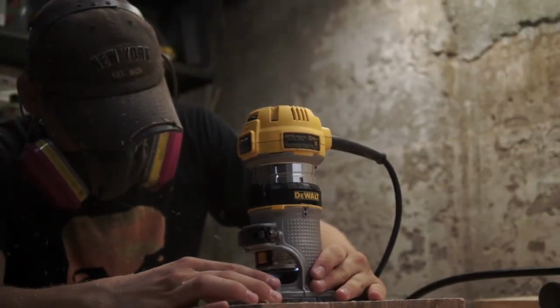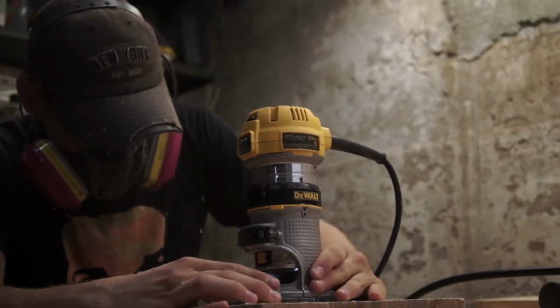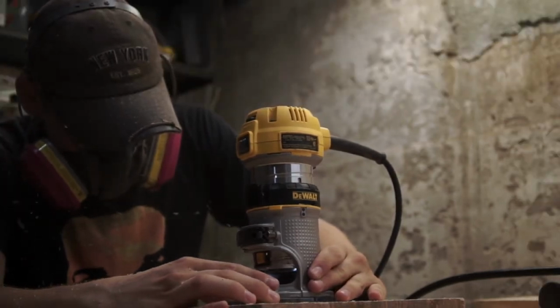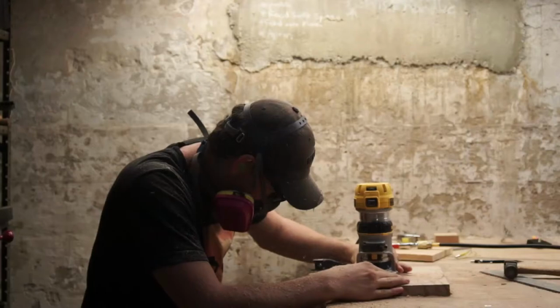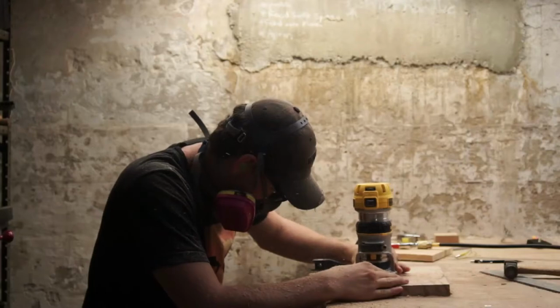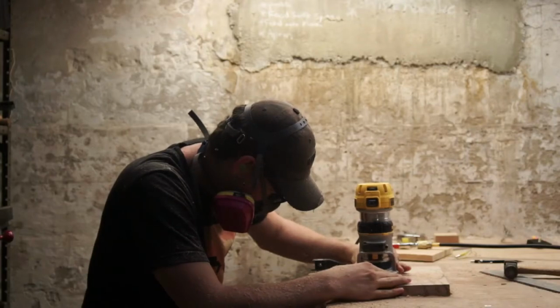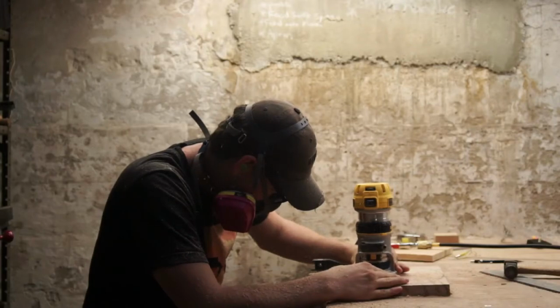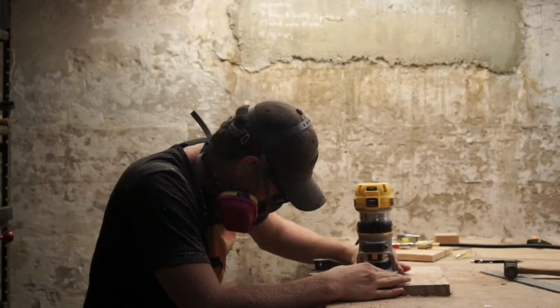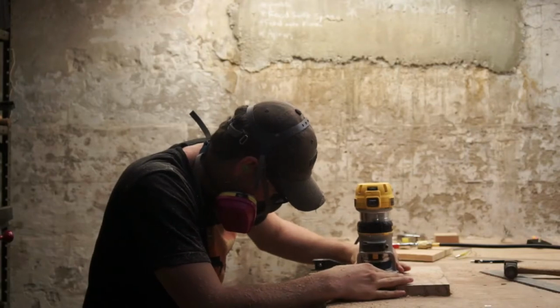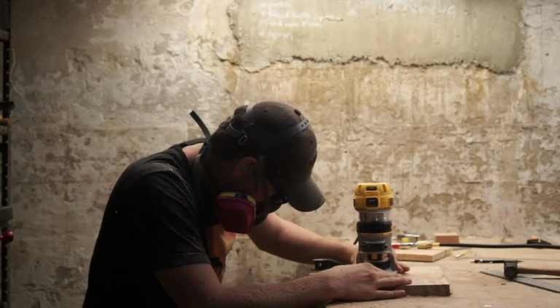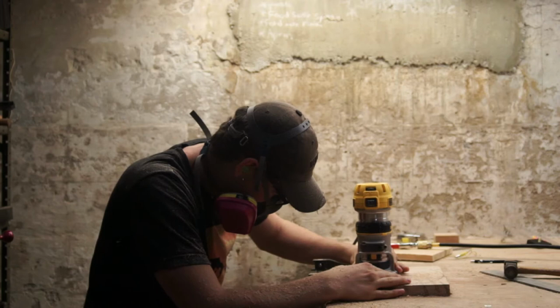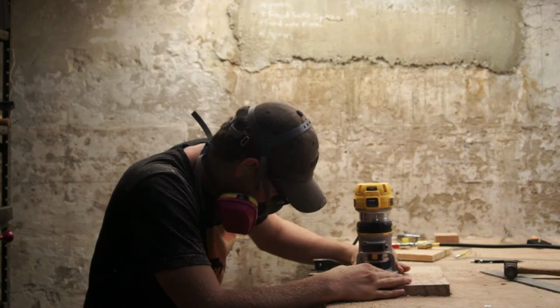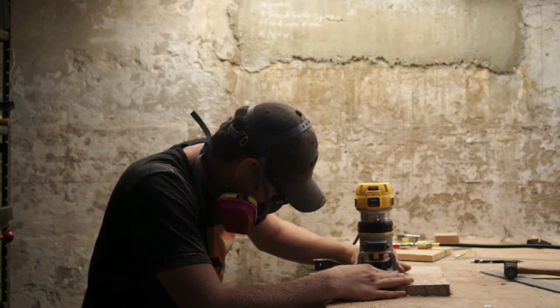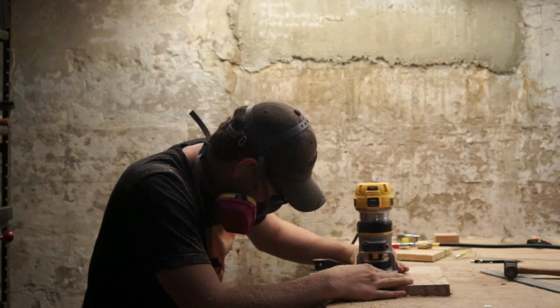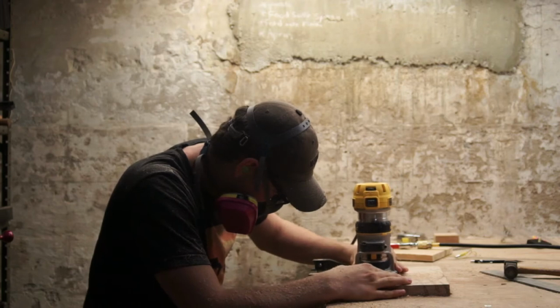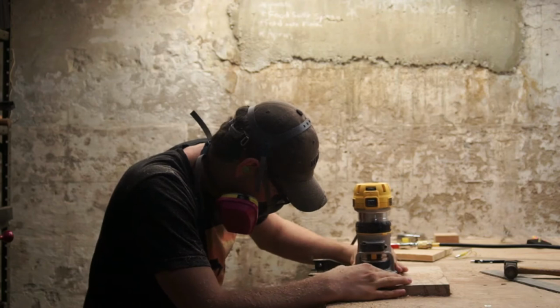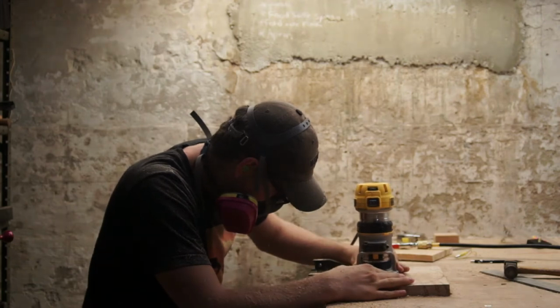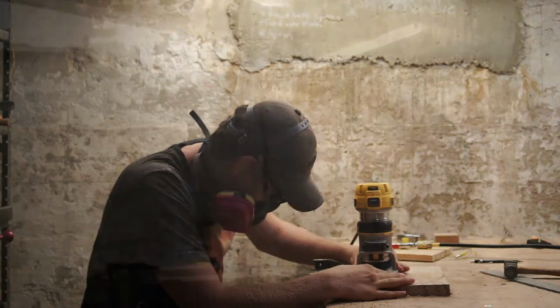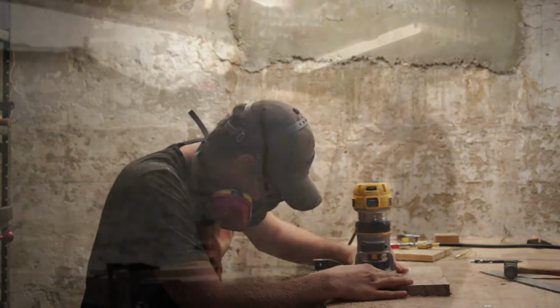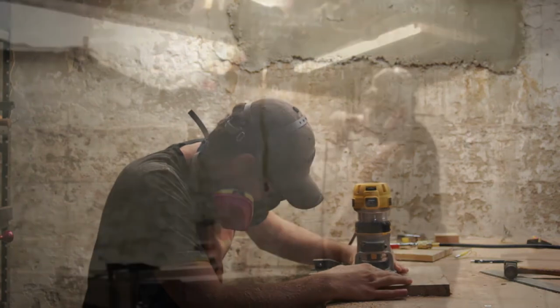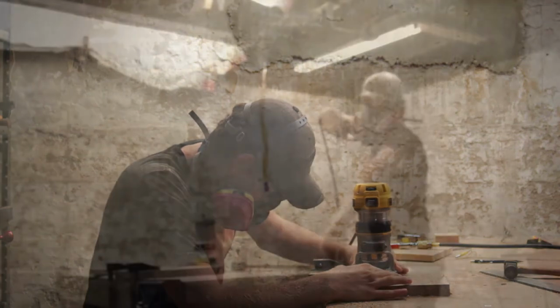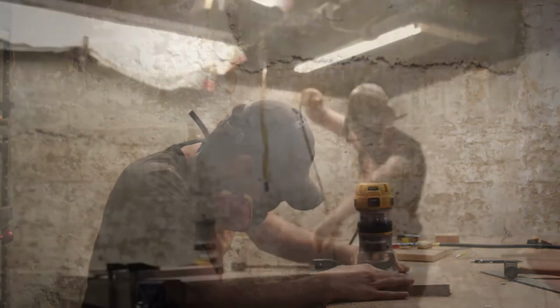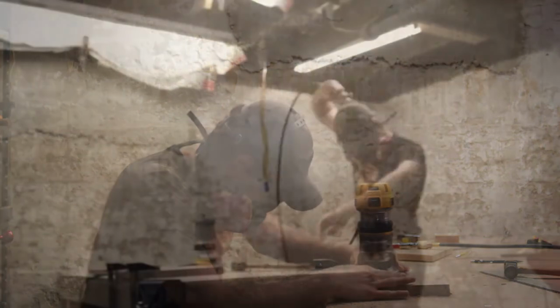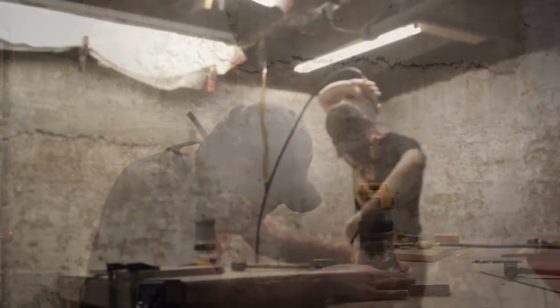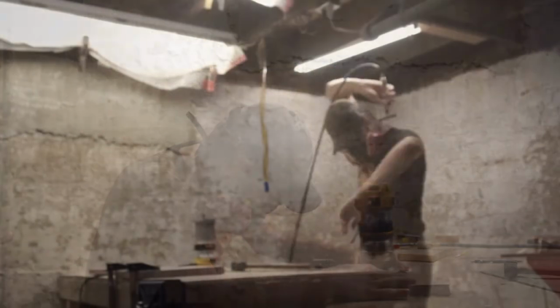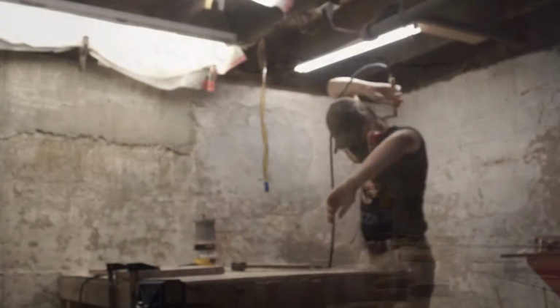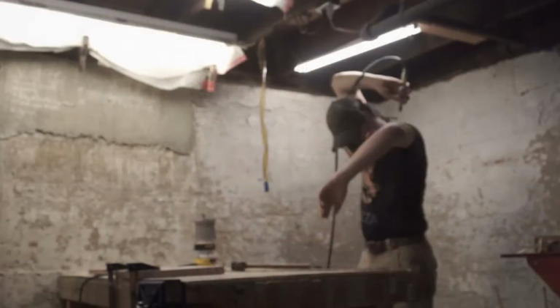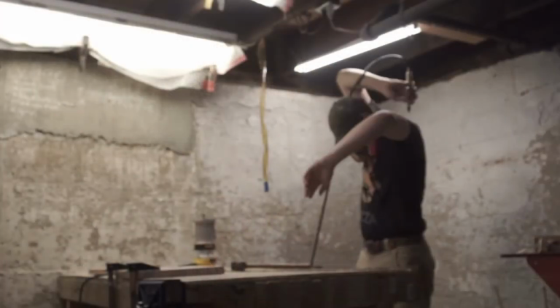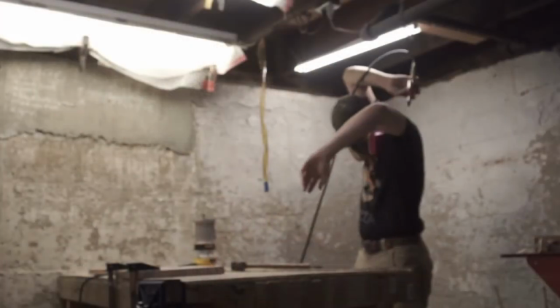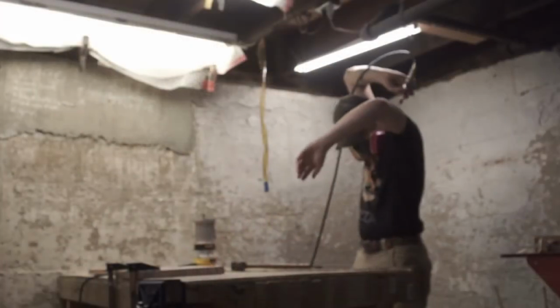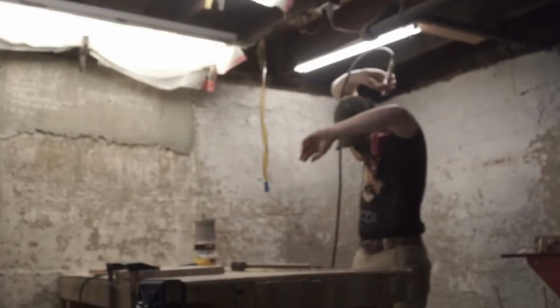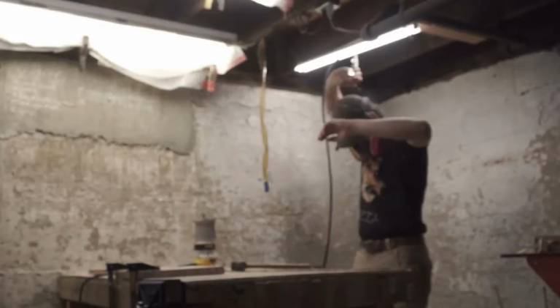The sawdust from the router gets everywhere. This is what we here at Geek Out Hobbies like to call a shop shower.